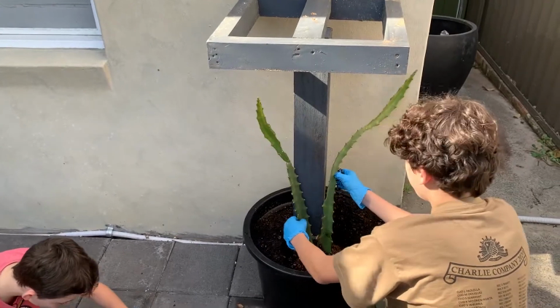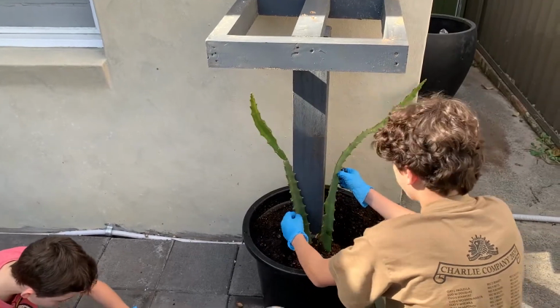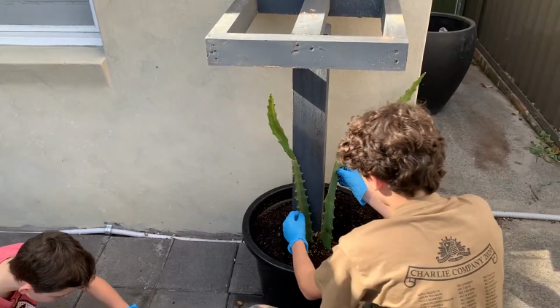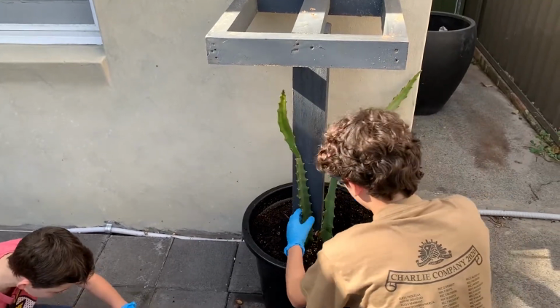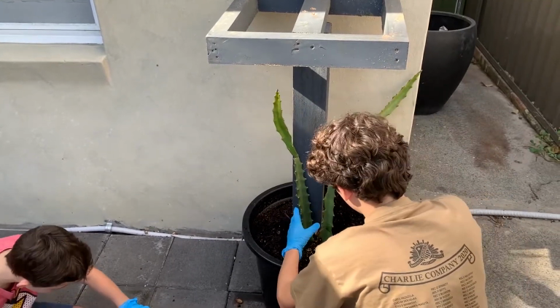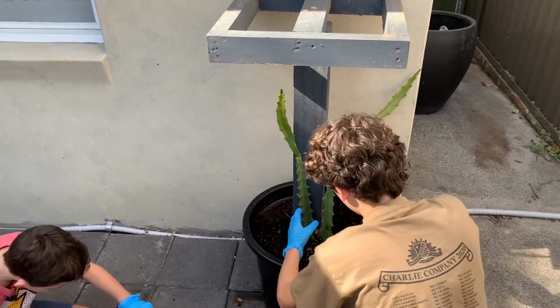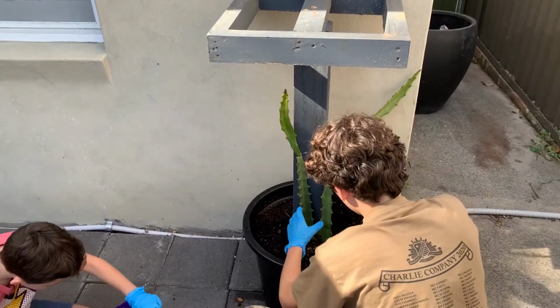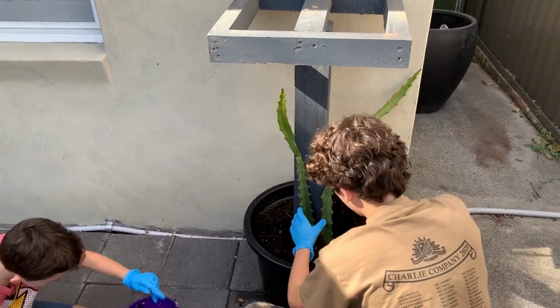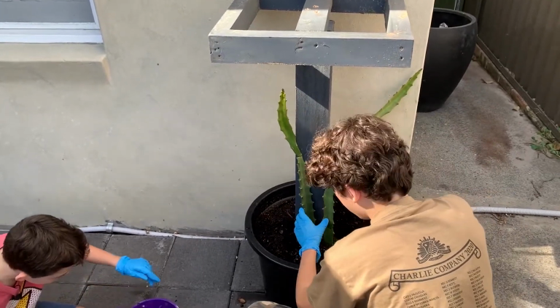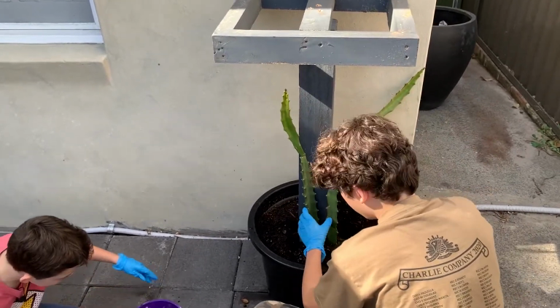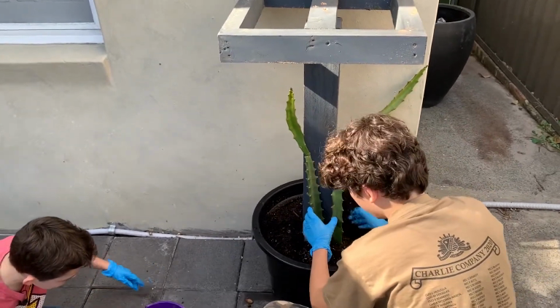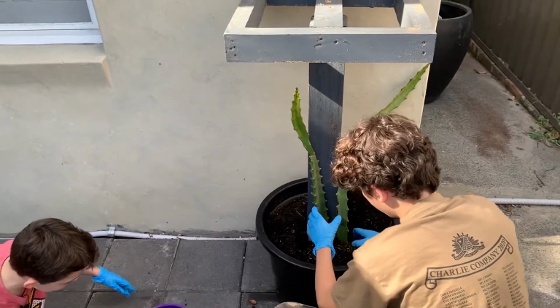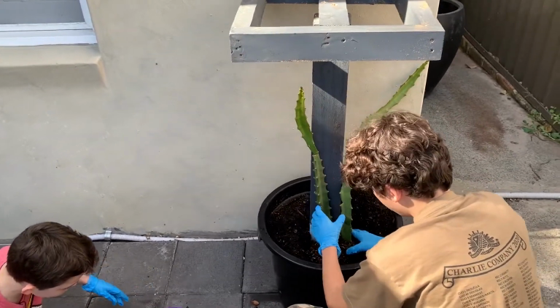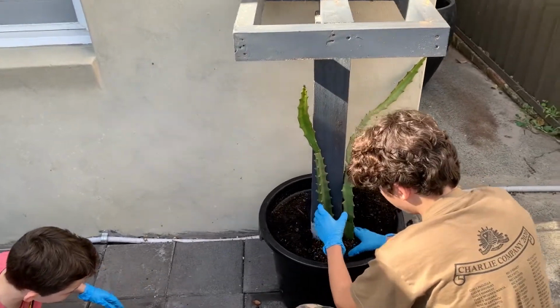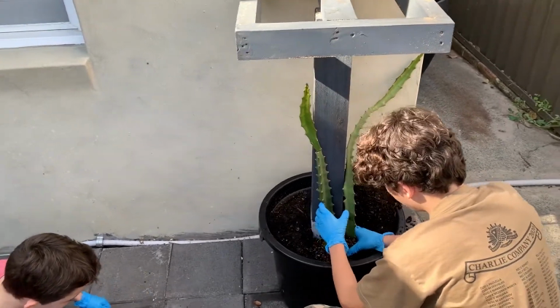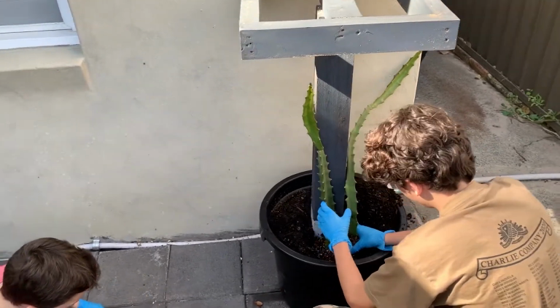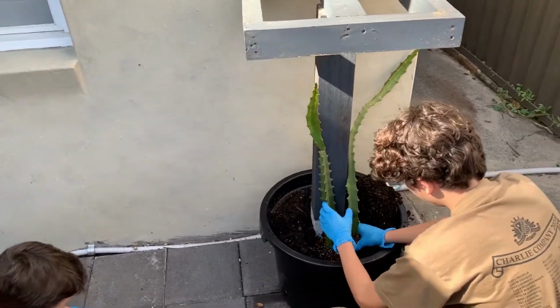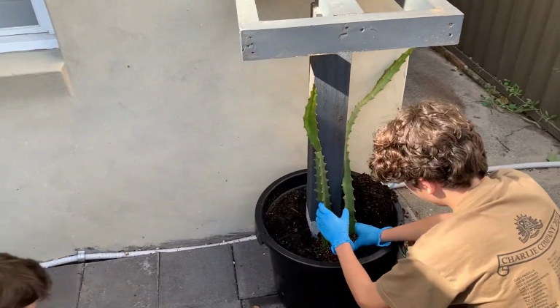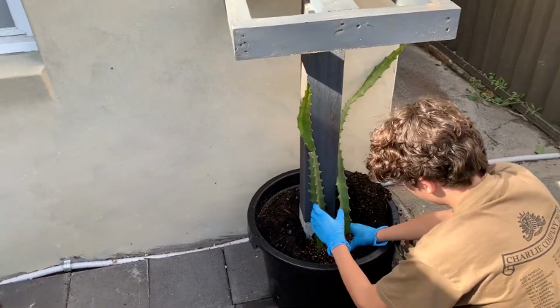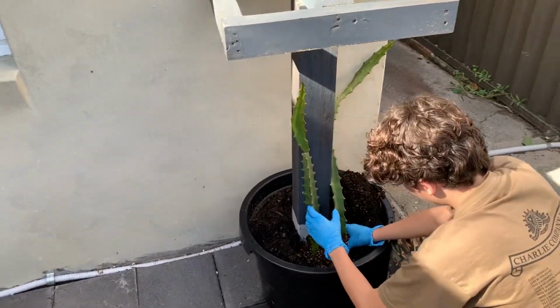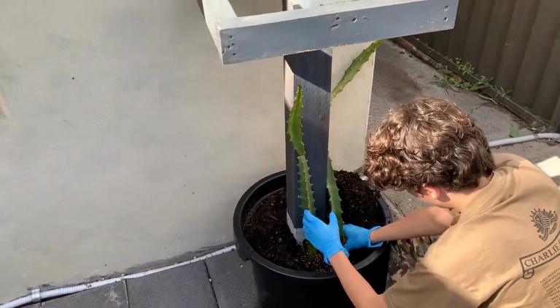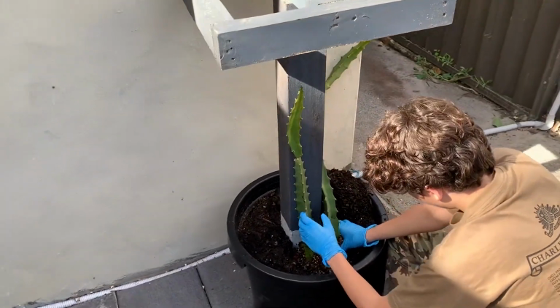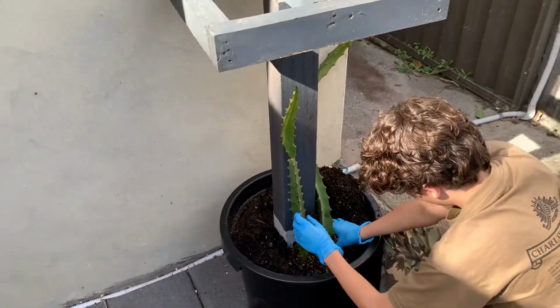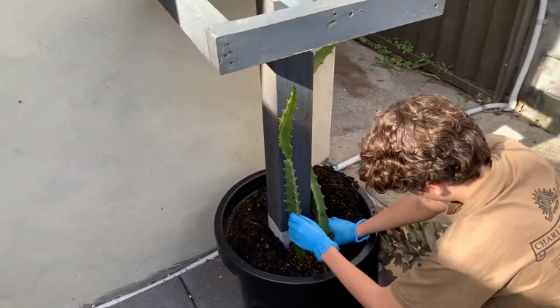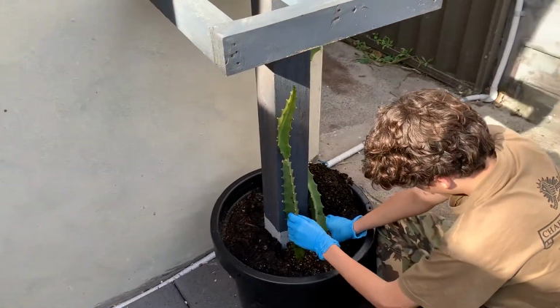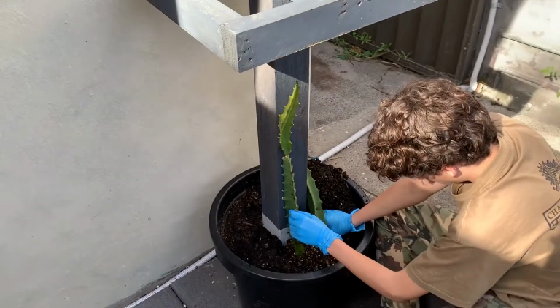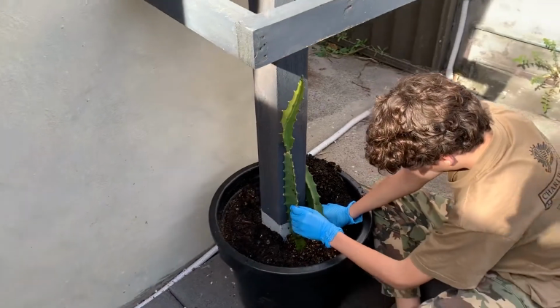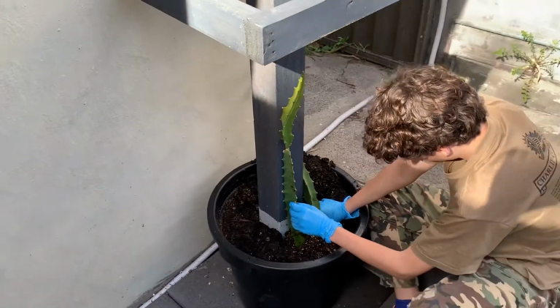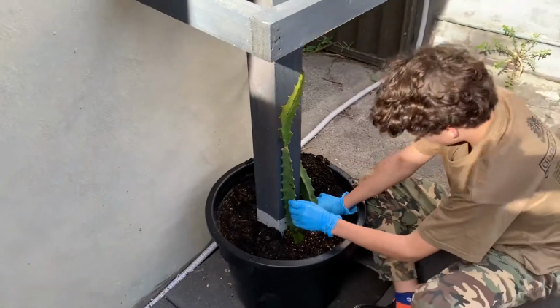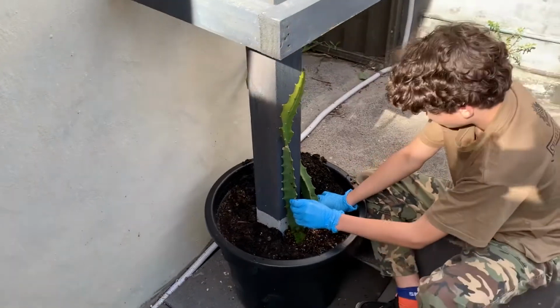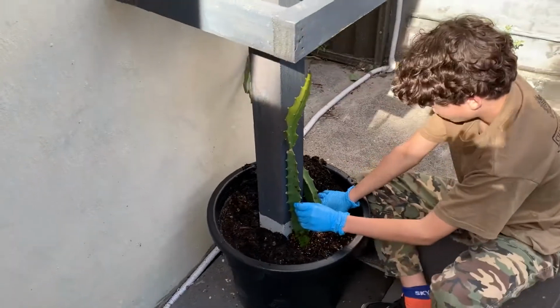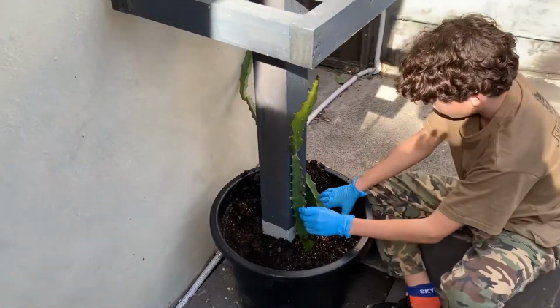Whoa, it's ant central in there — like 50,000 of them!